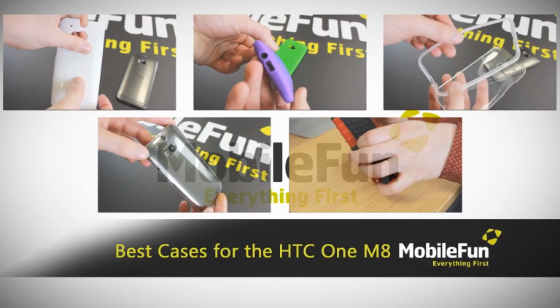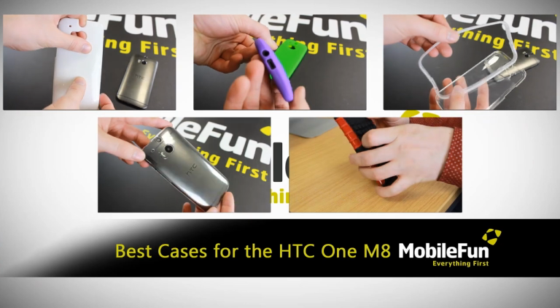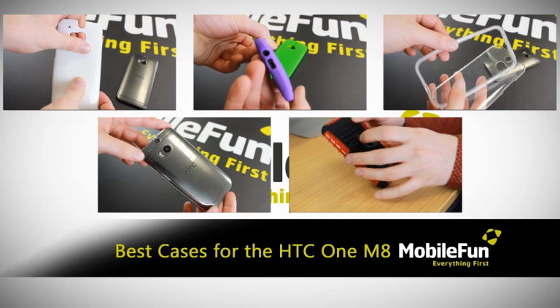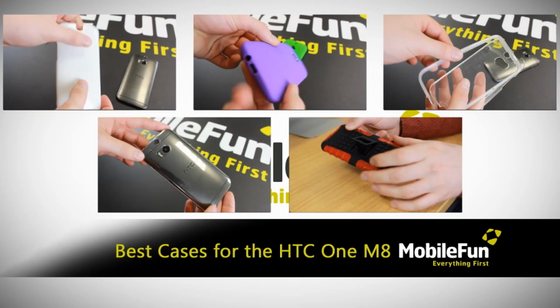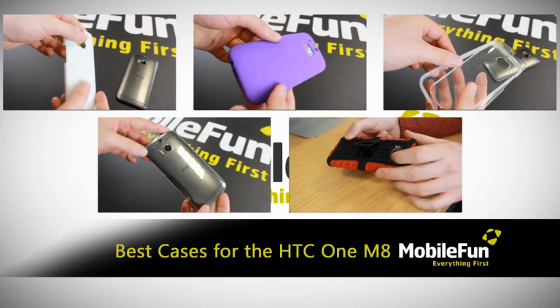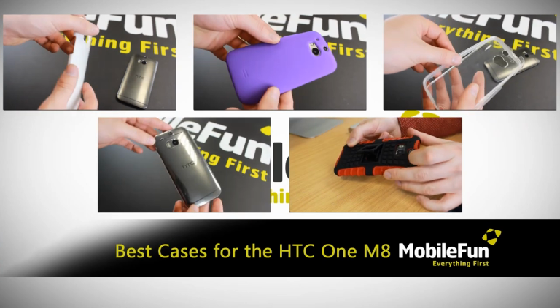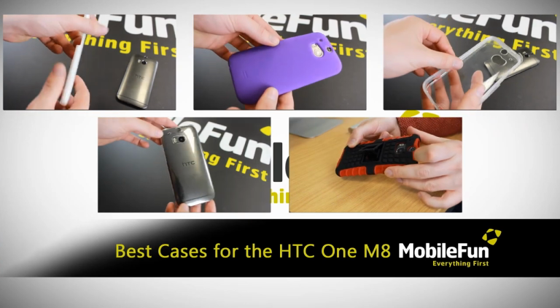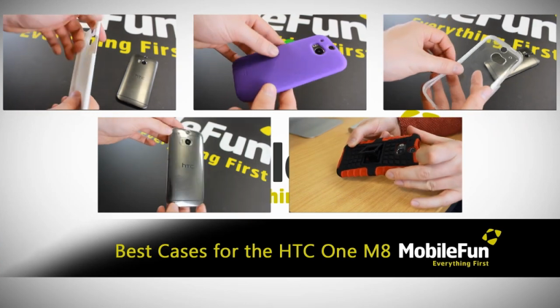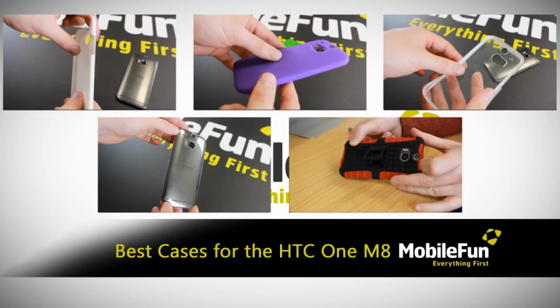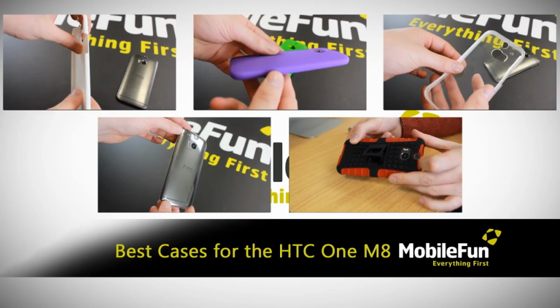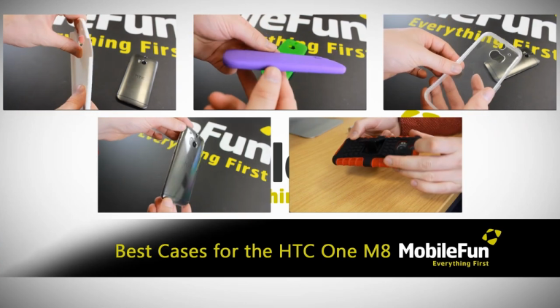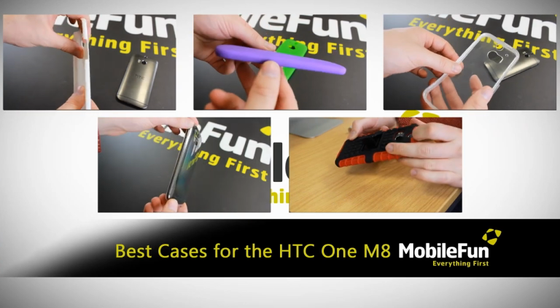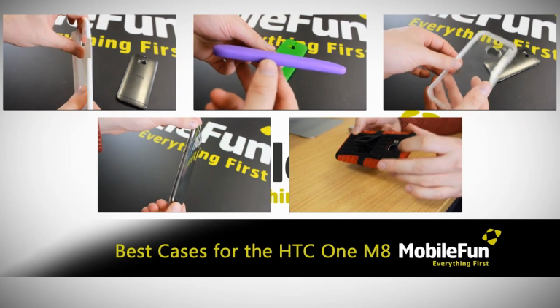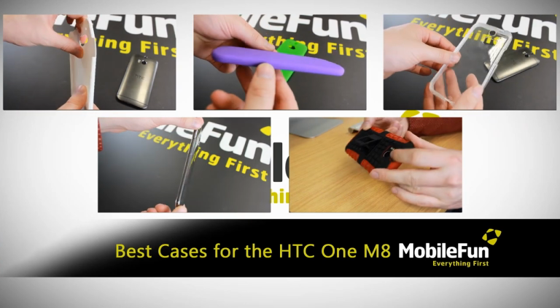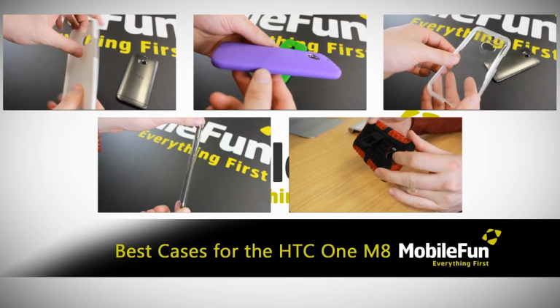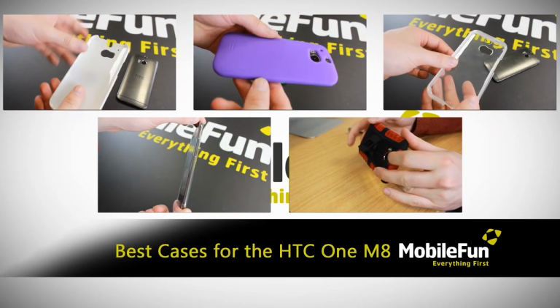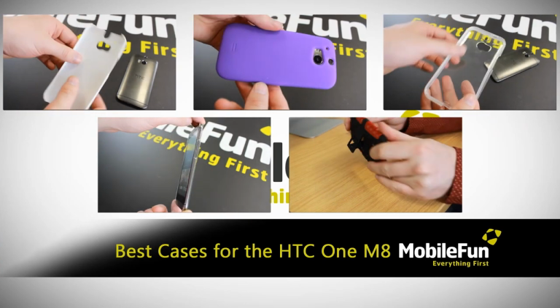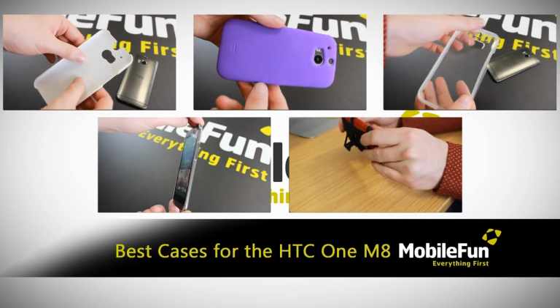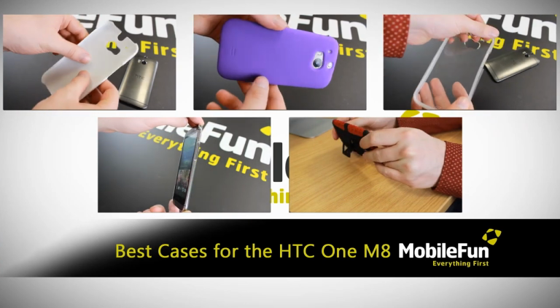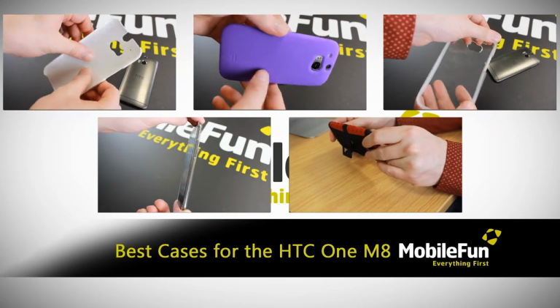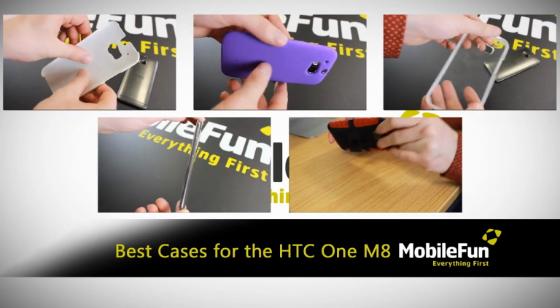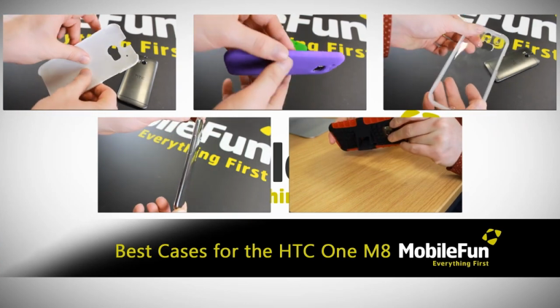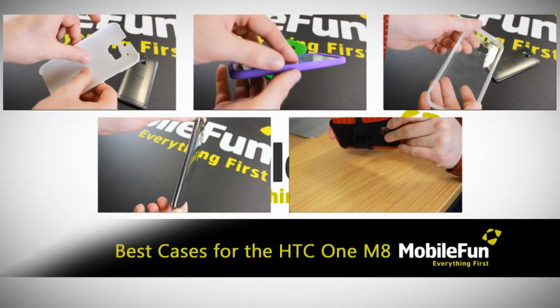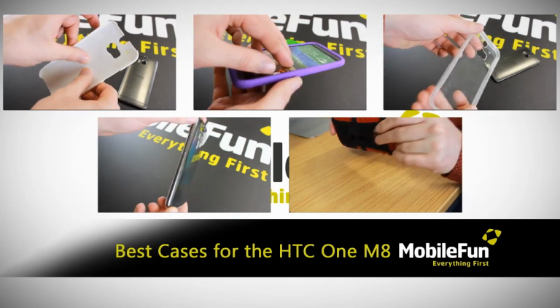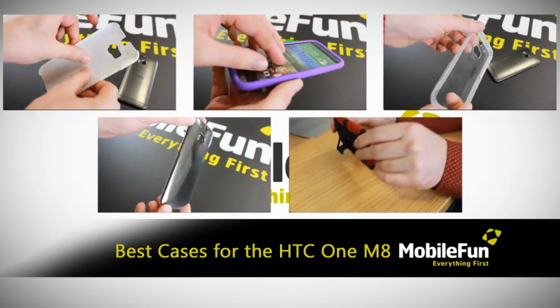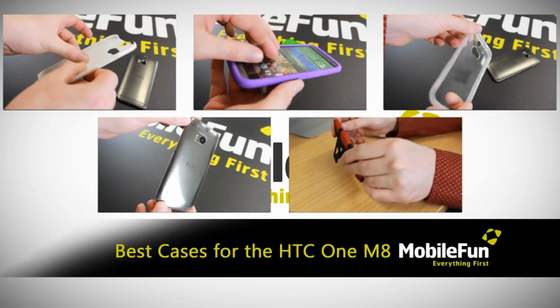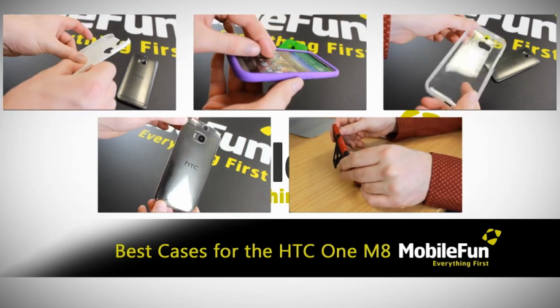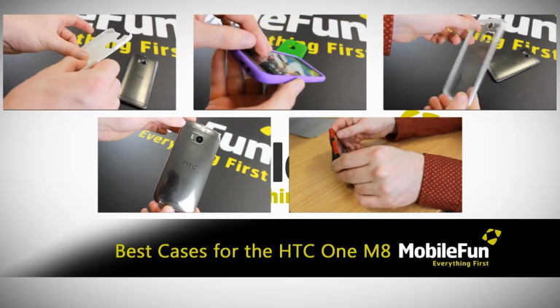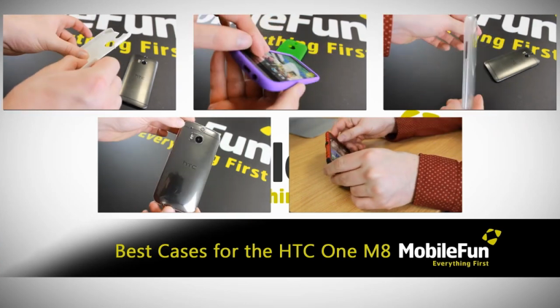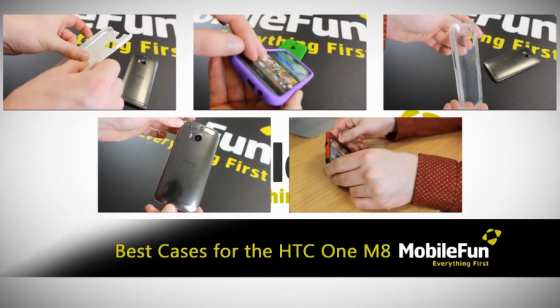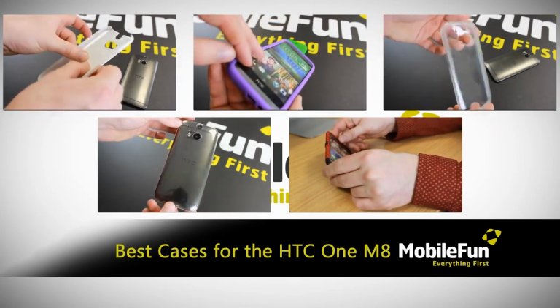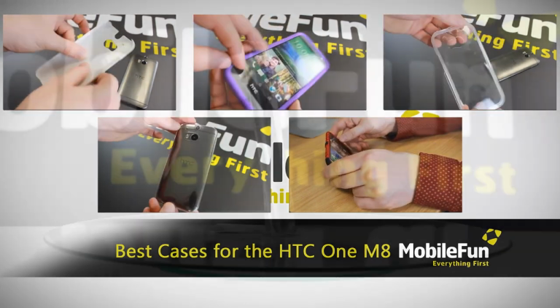Hi, today I'll be looking at the best cases available on launch day for the HTC One M8.